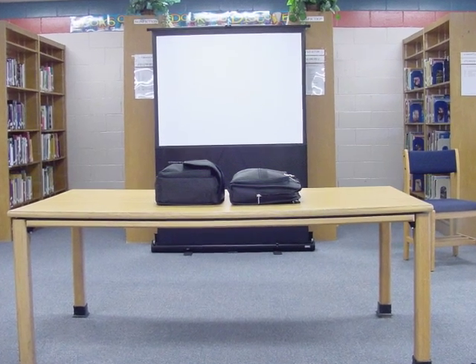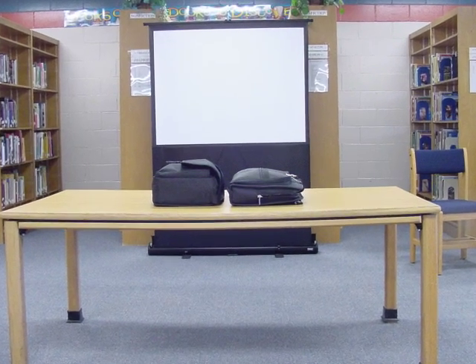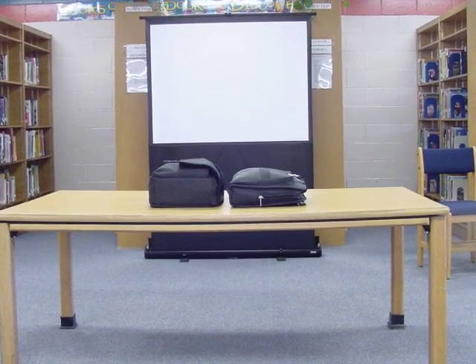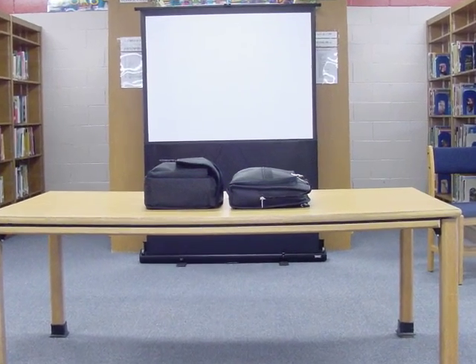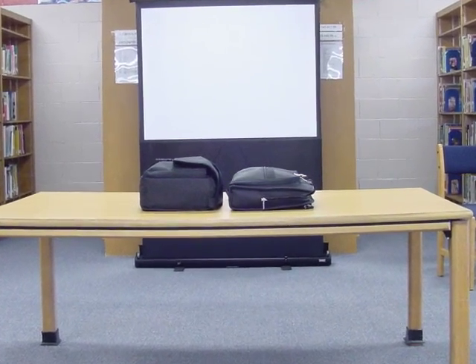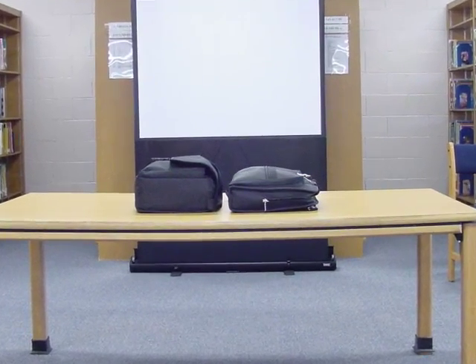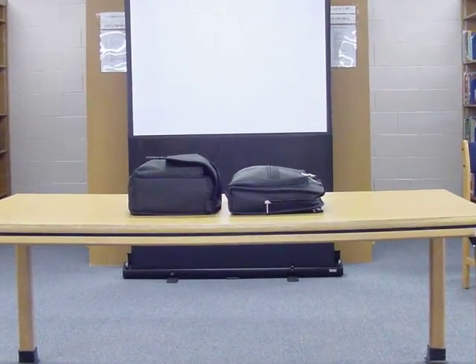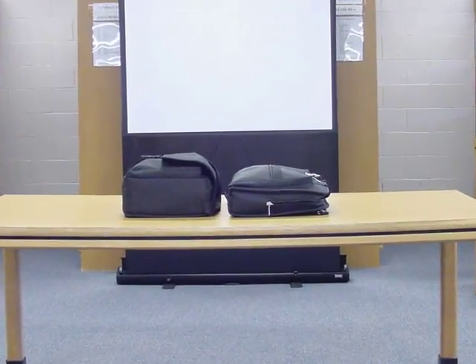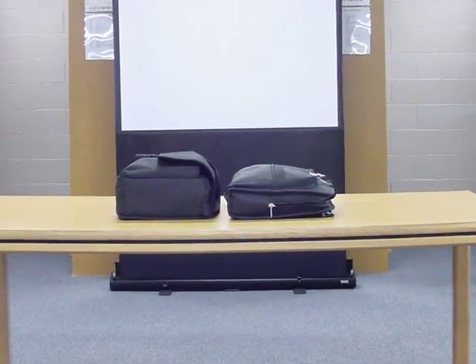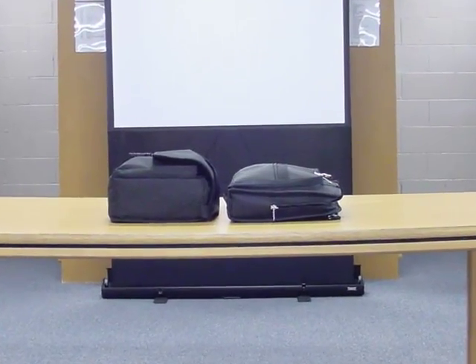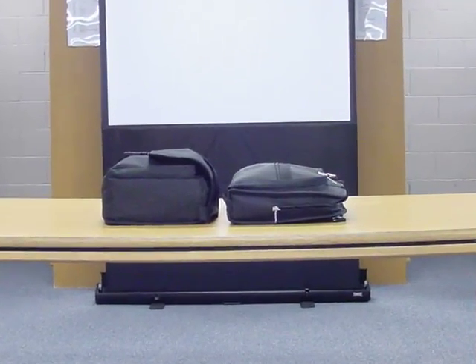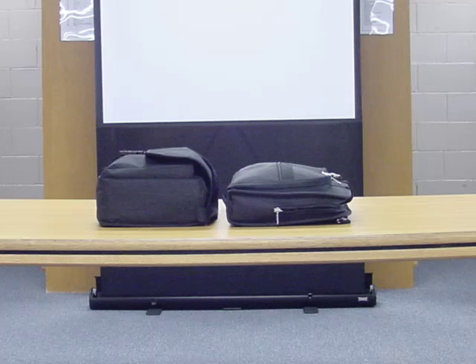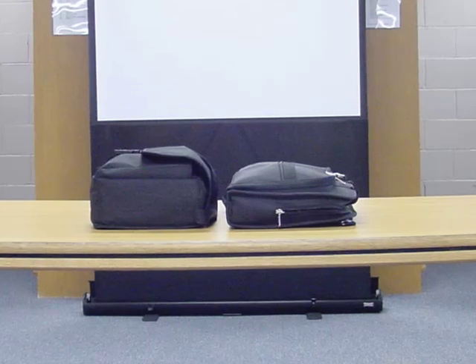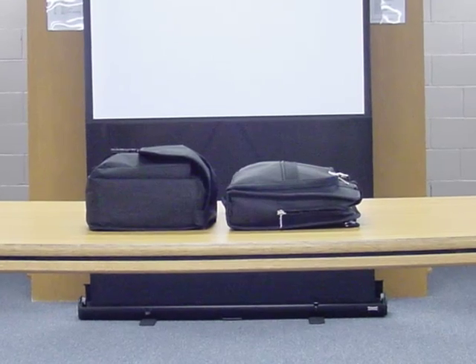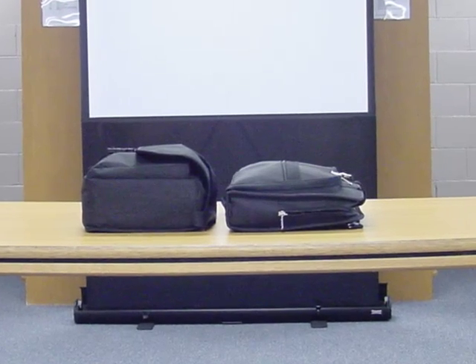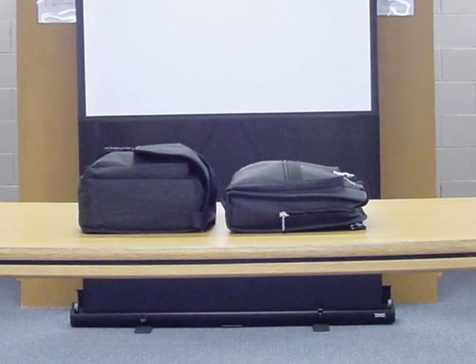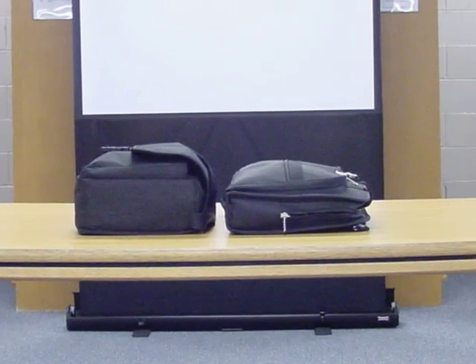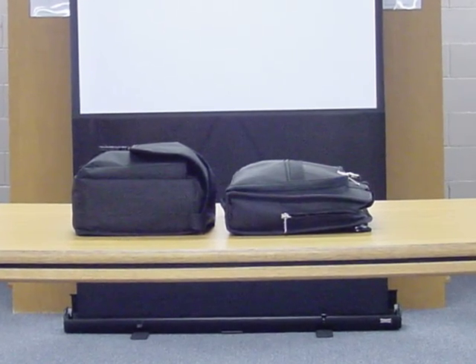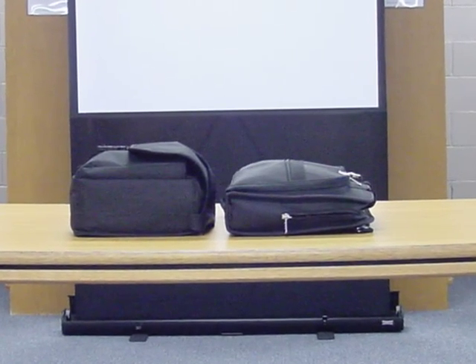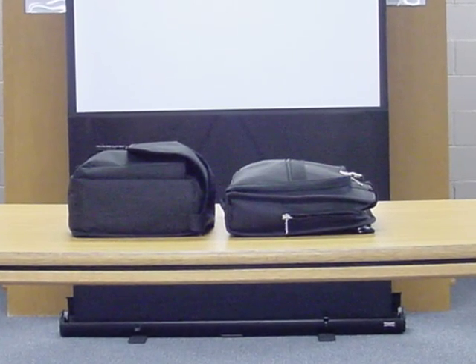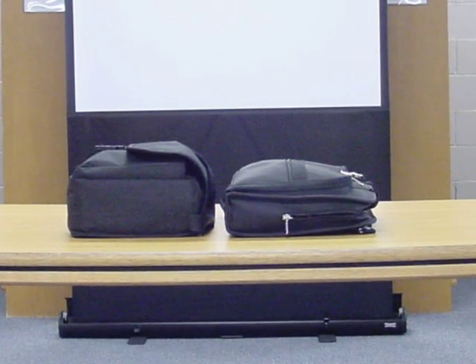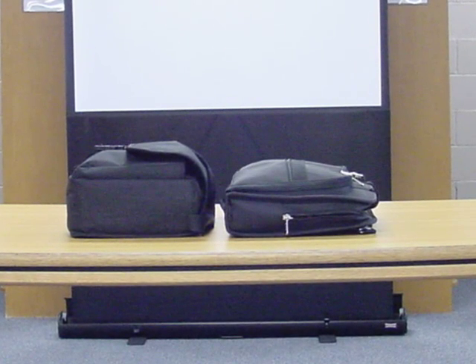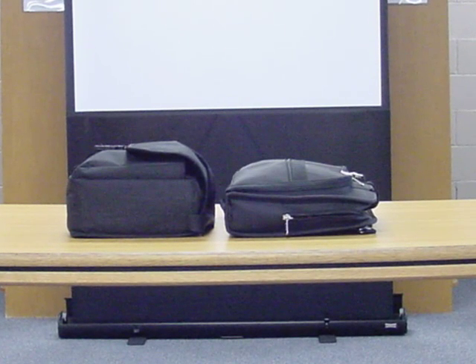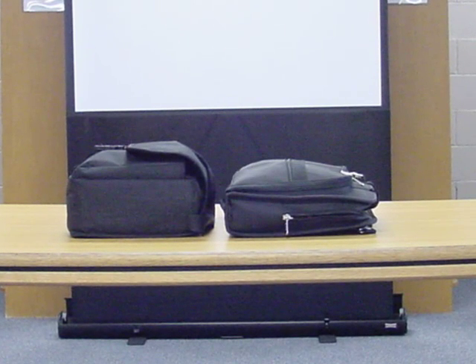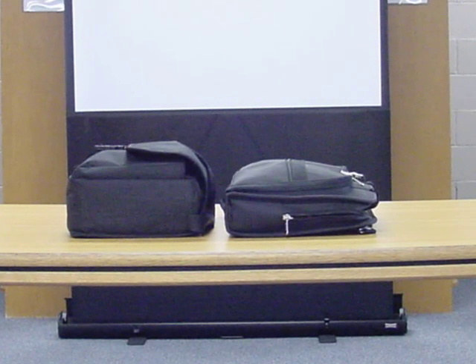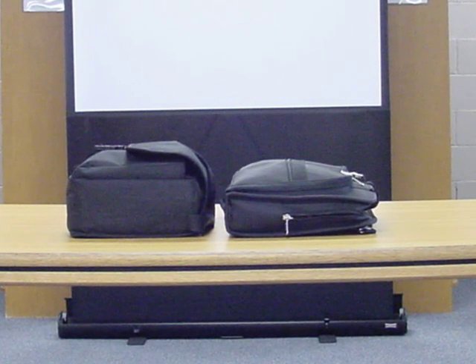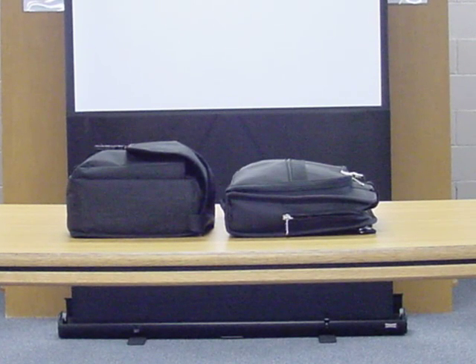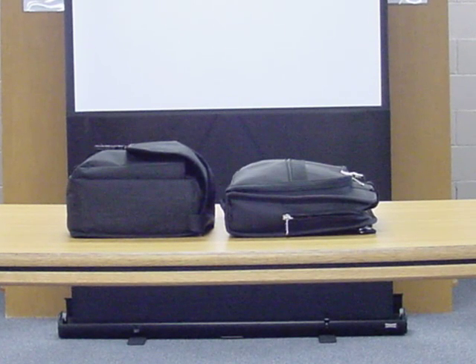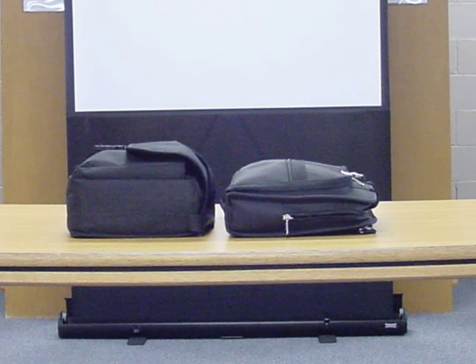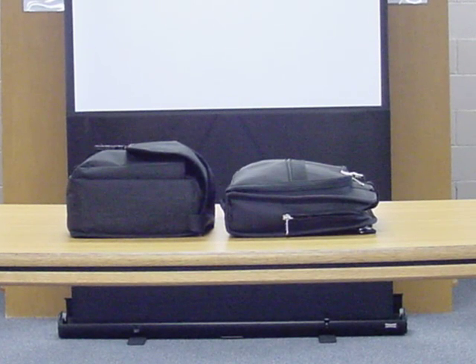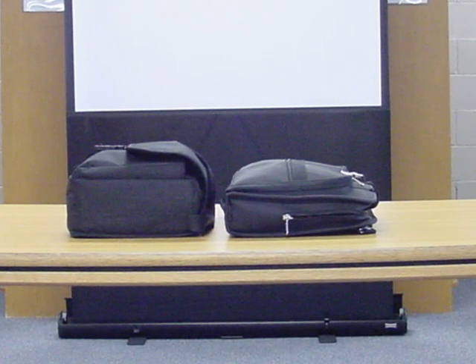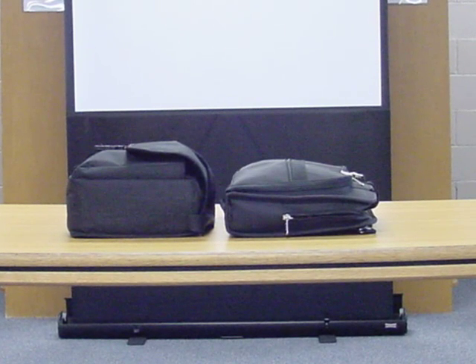Welcome to this video on Connecting a Data Projector and a Laptop.